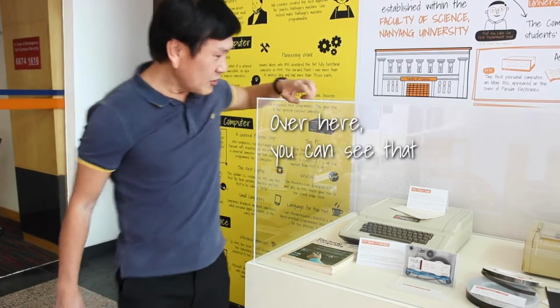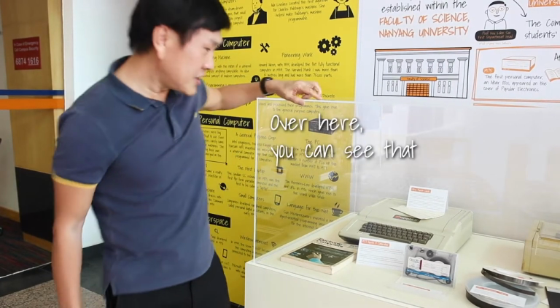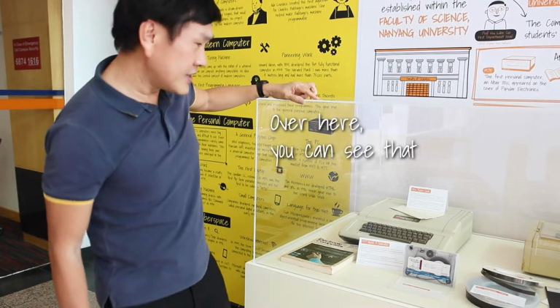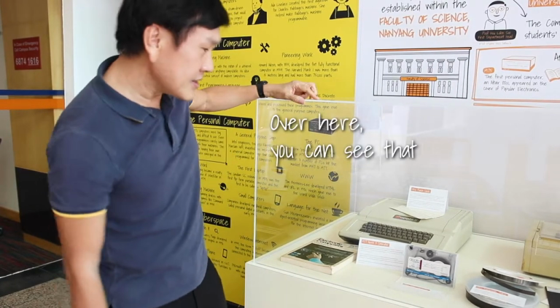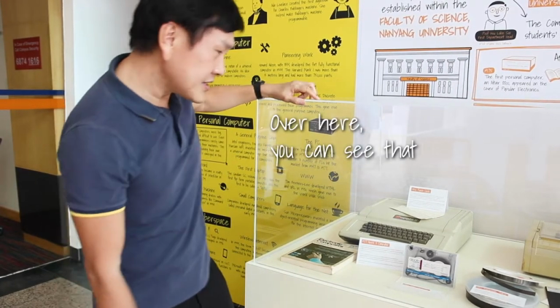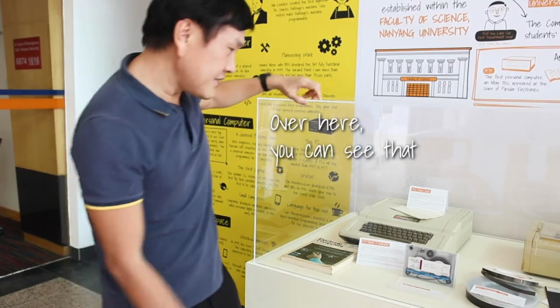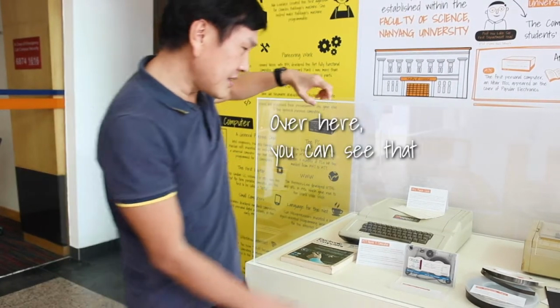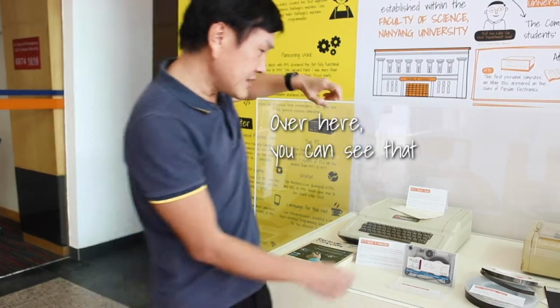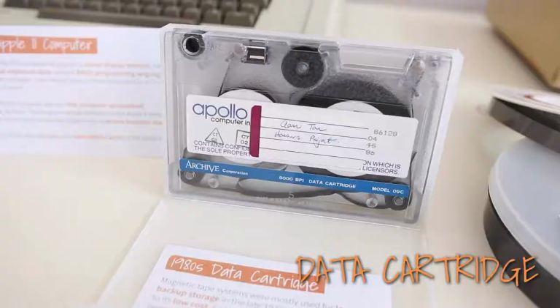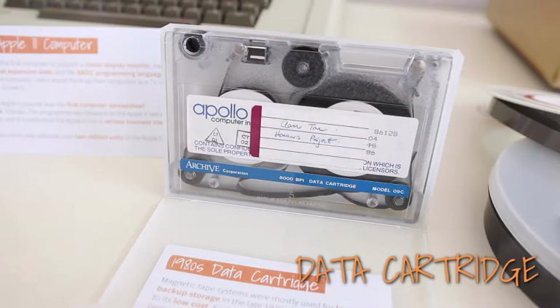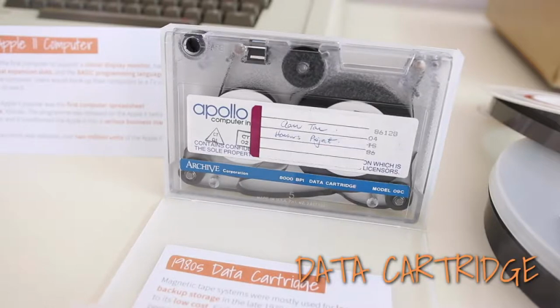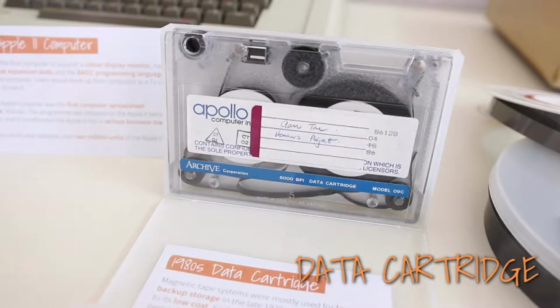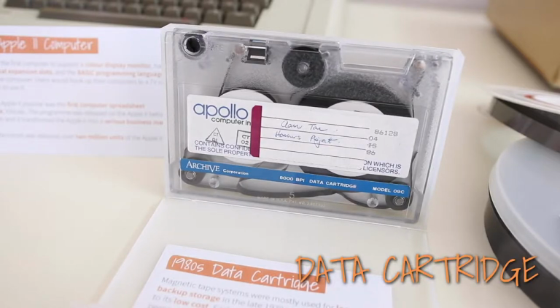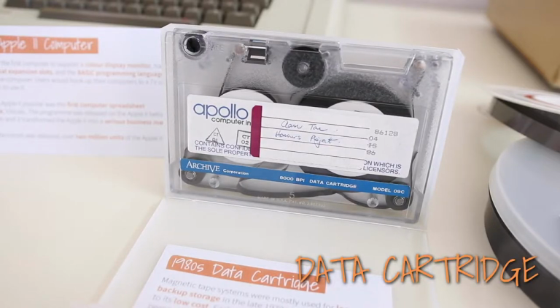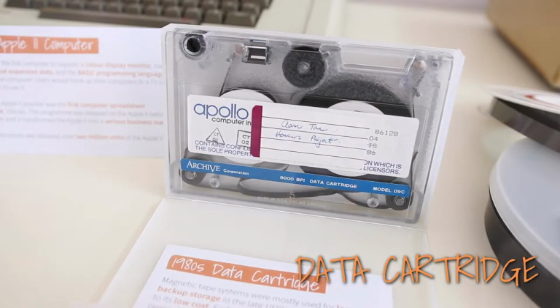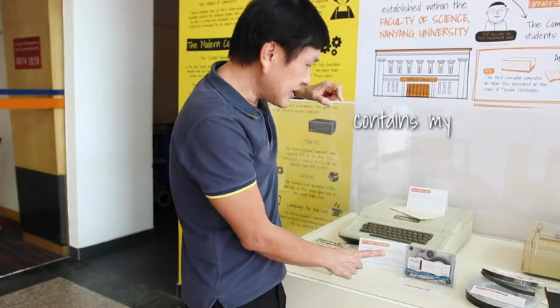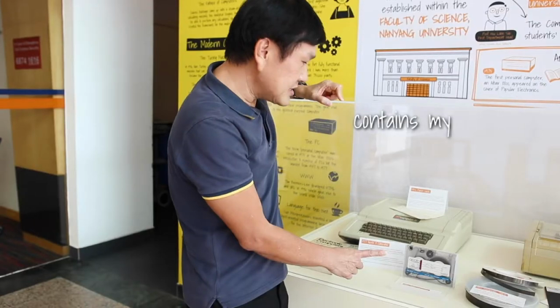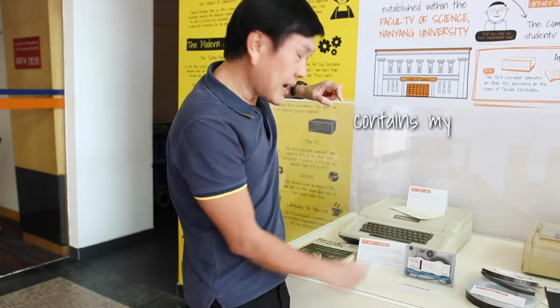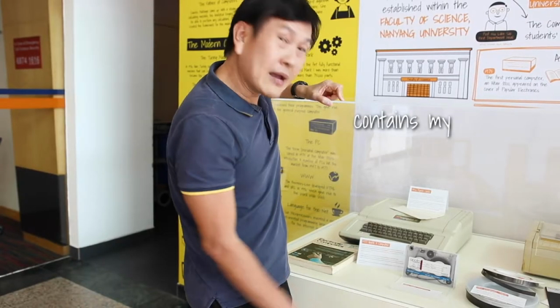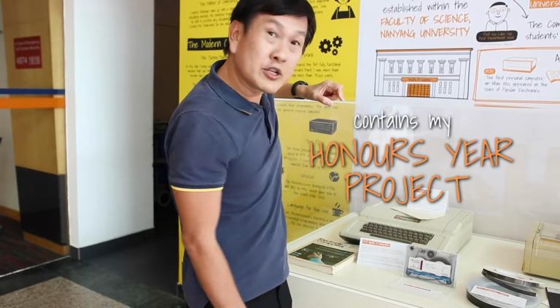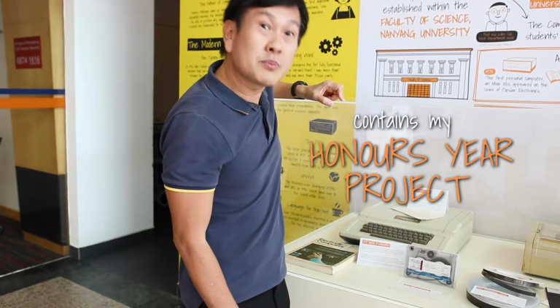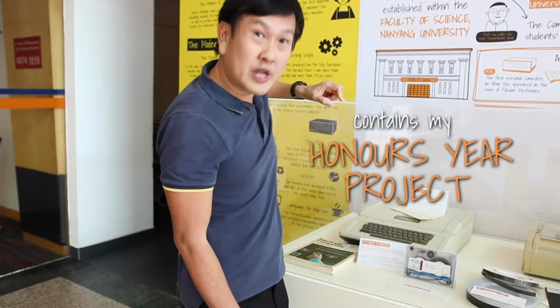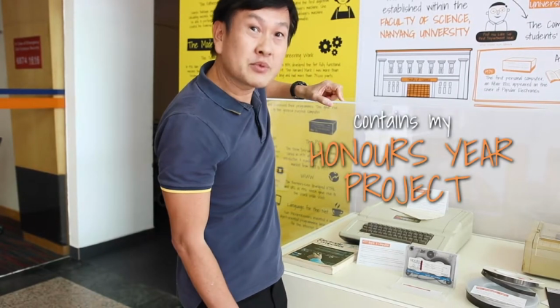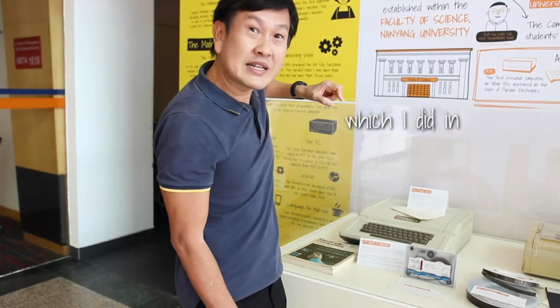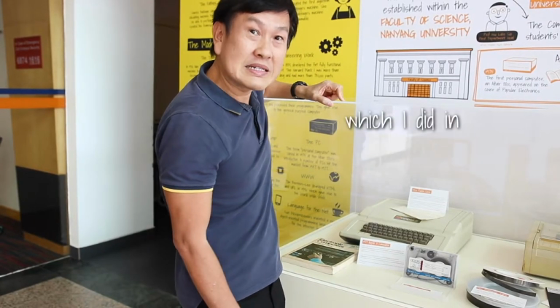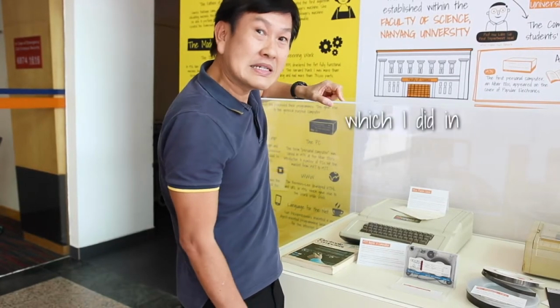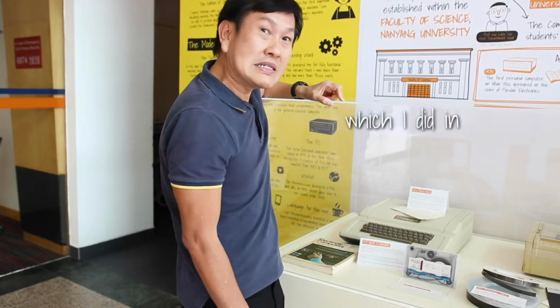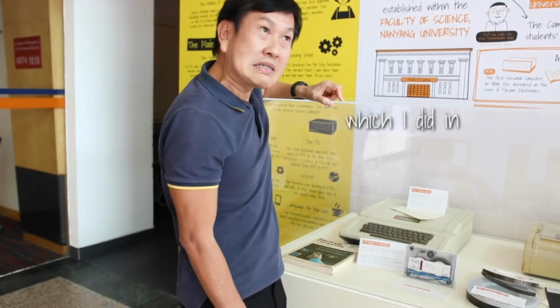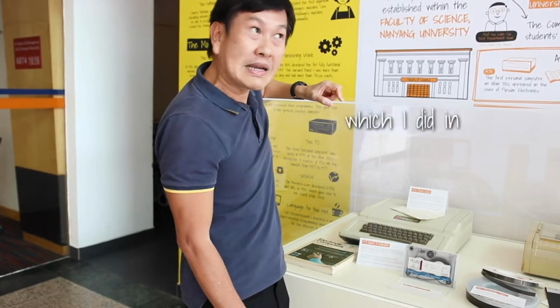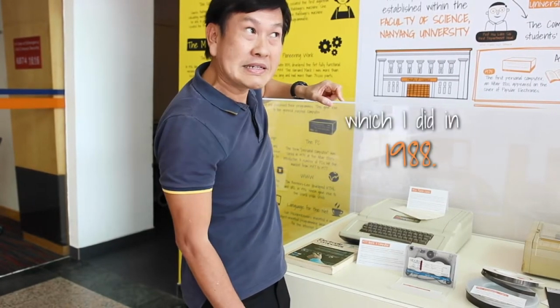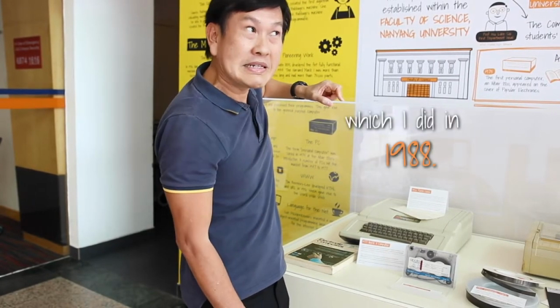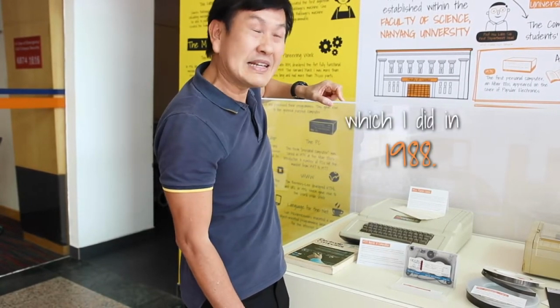Over here, you can see that this data cartridge contains my initial project, which I did in 1988.